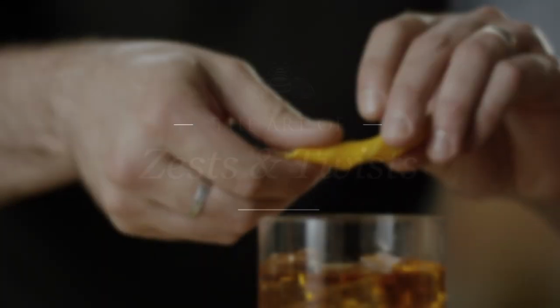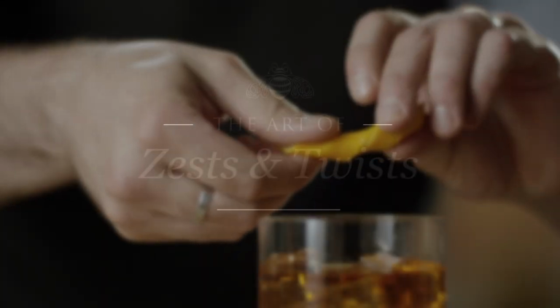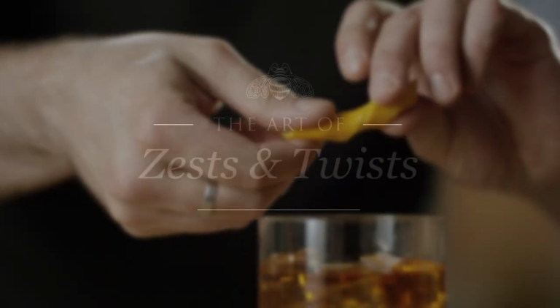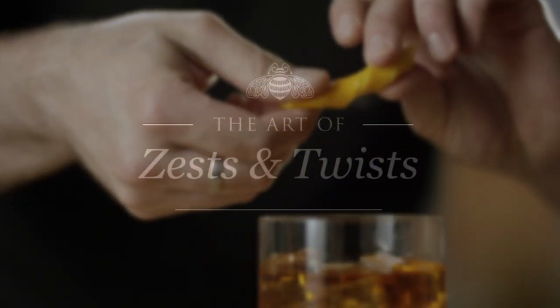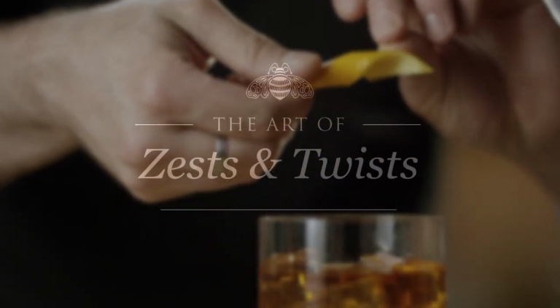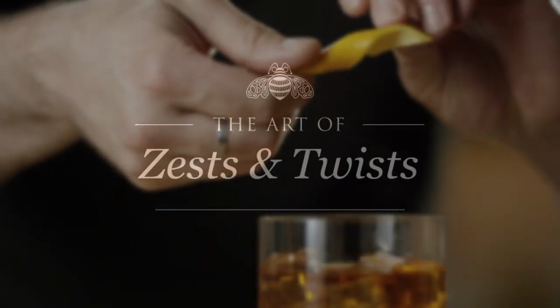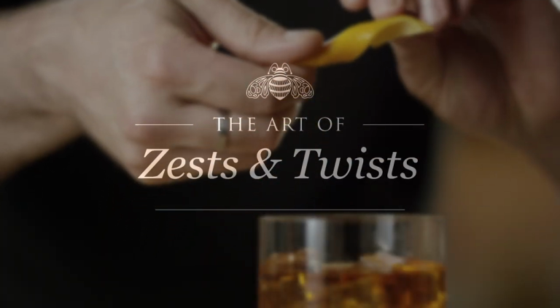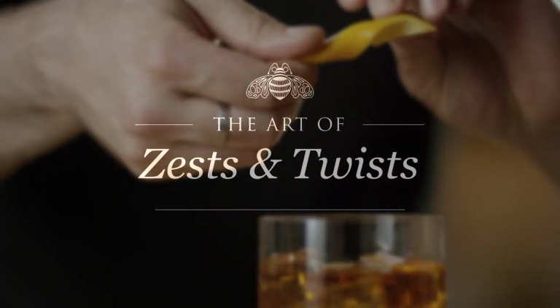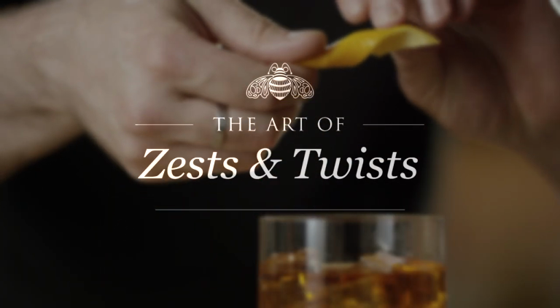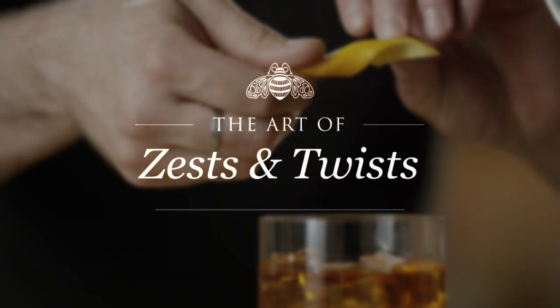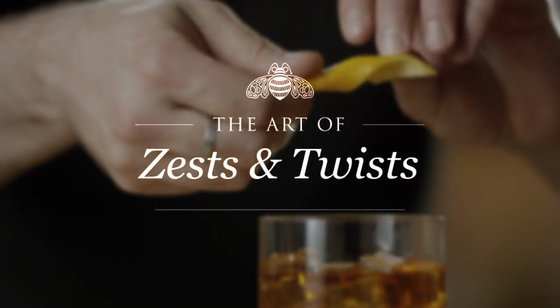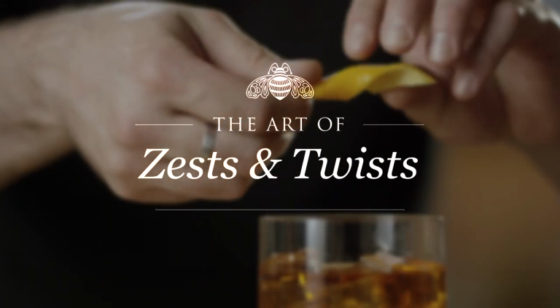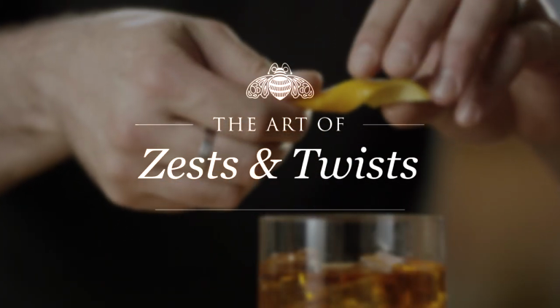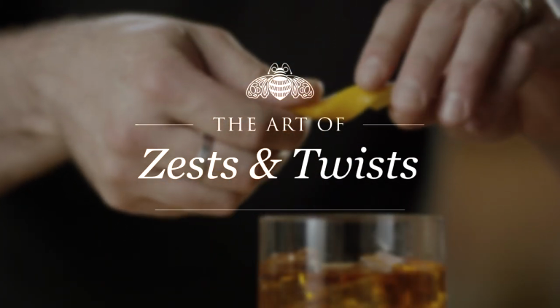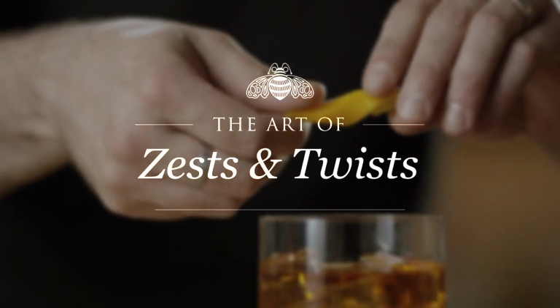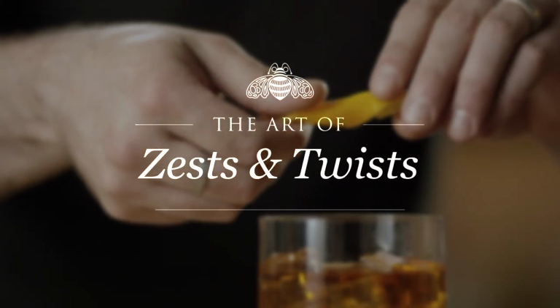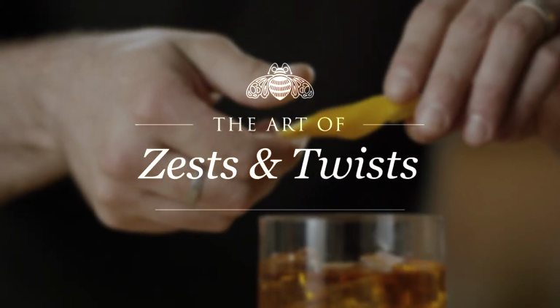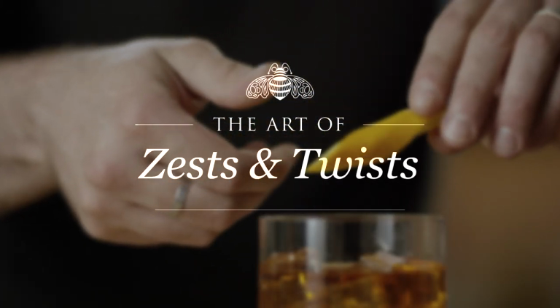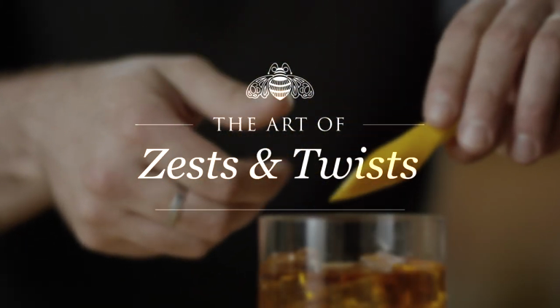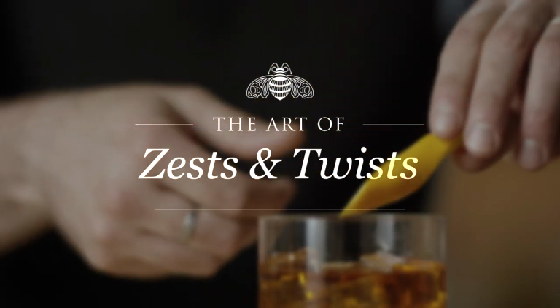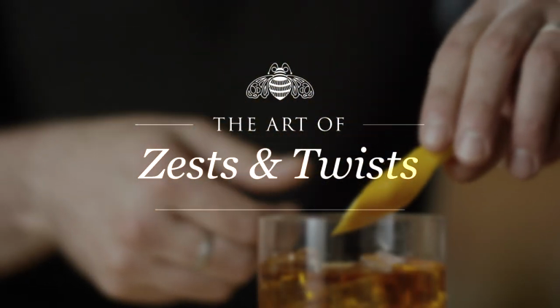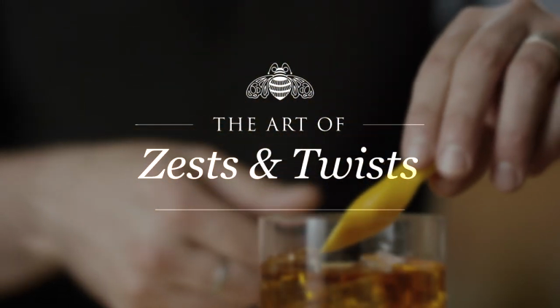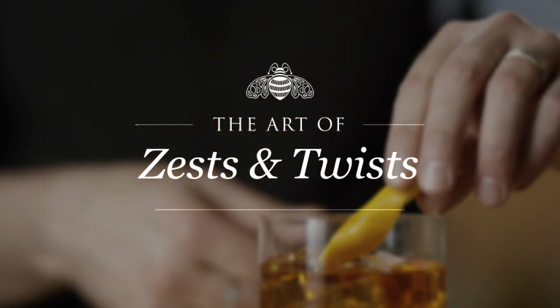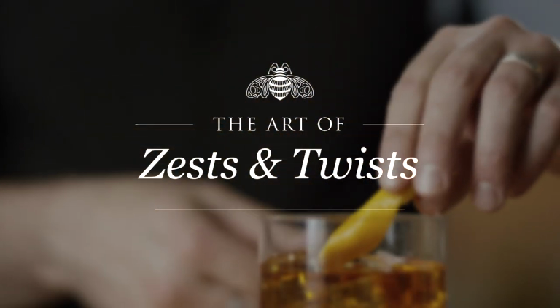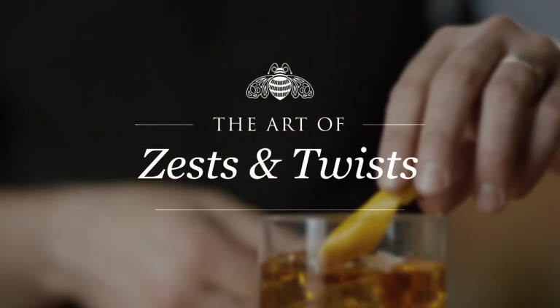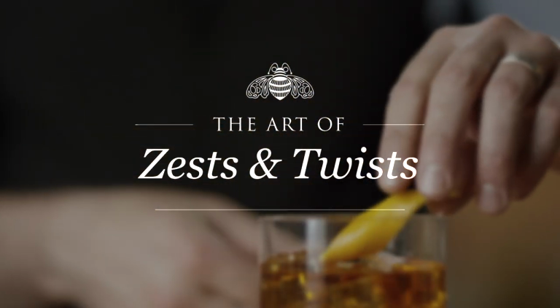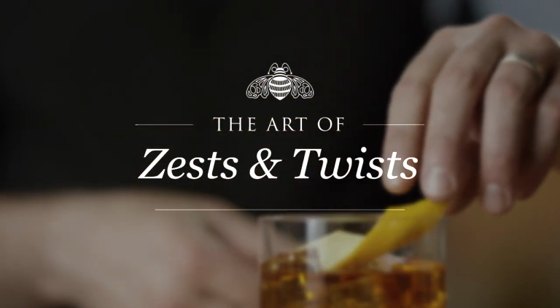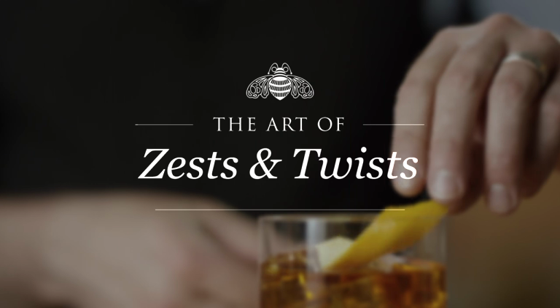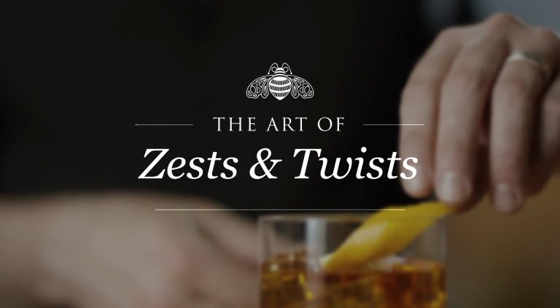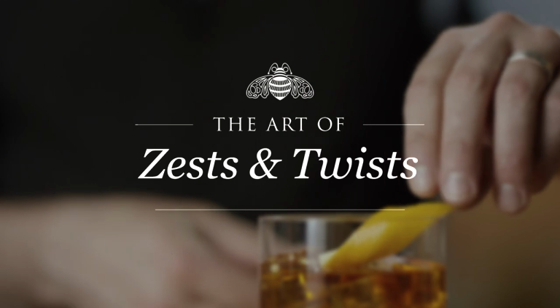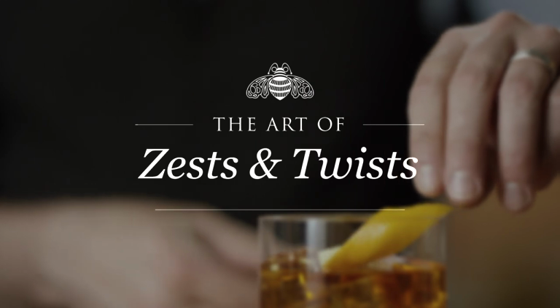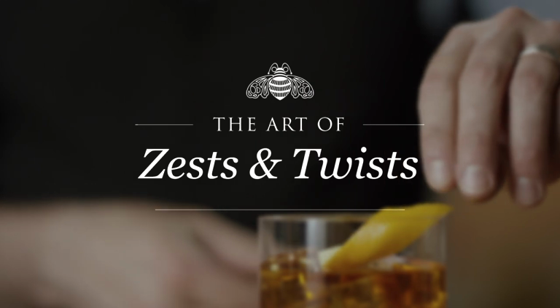Zest and twist serve two functions: to aromatize the cocktail and also to beautify it.